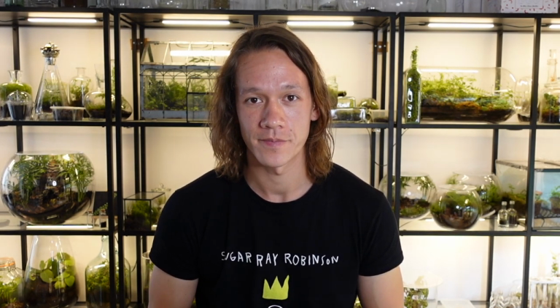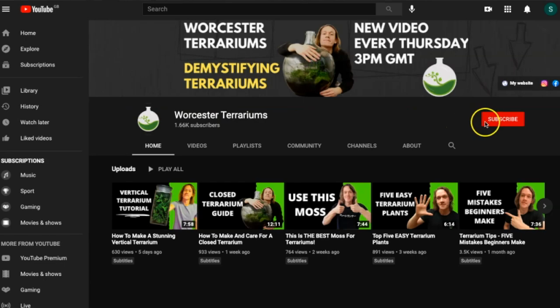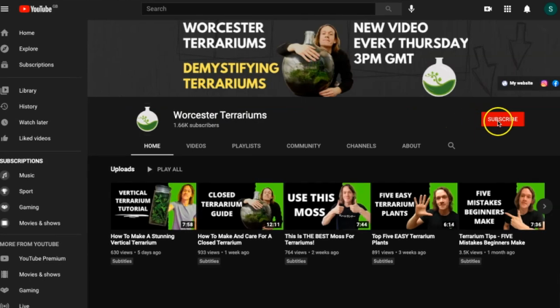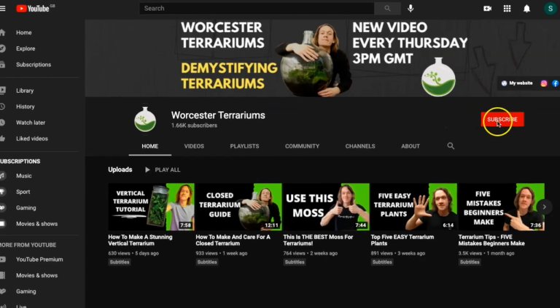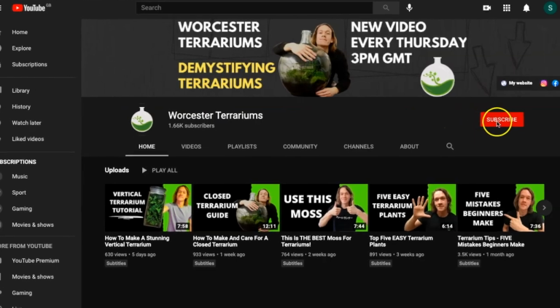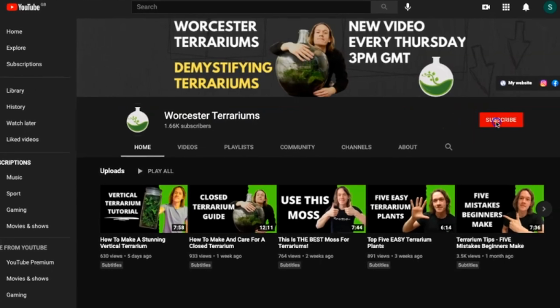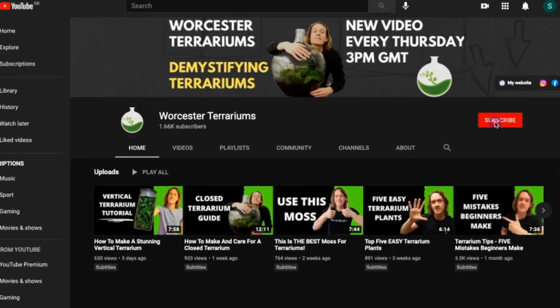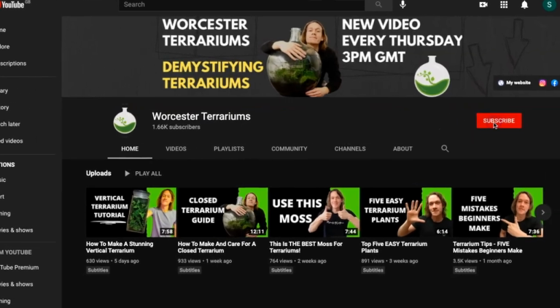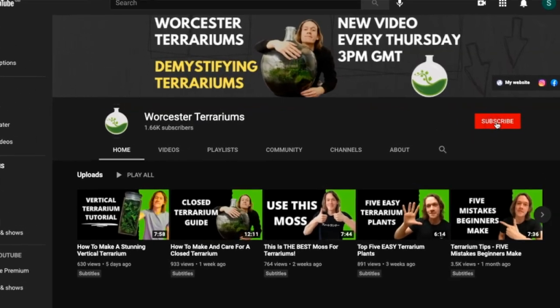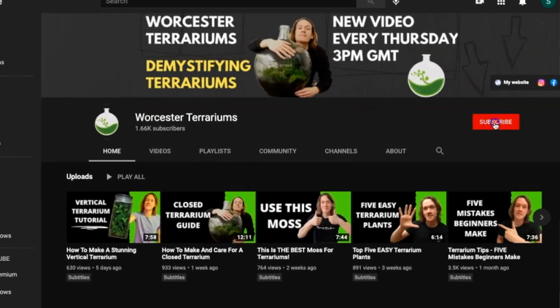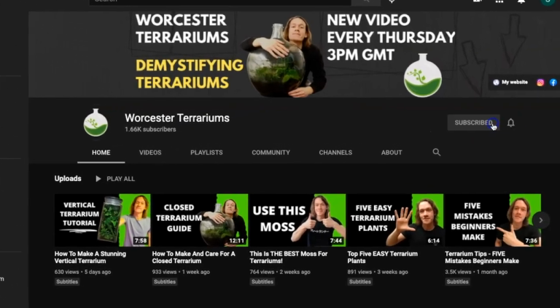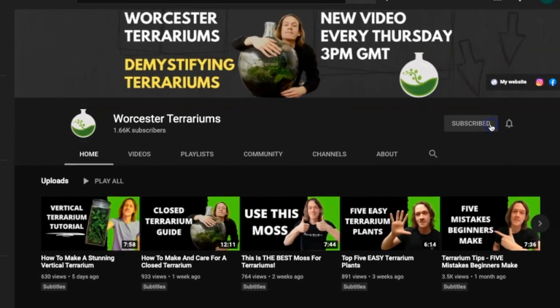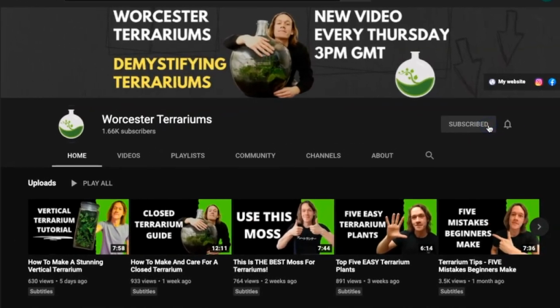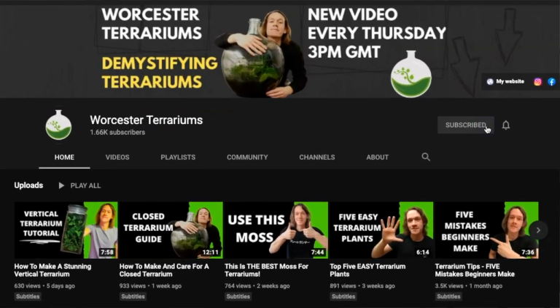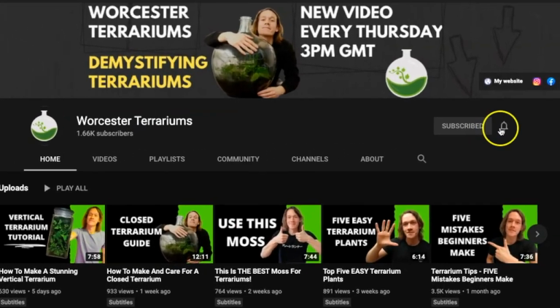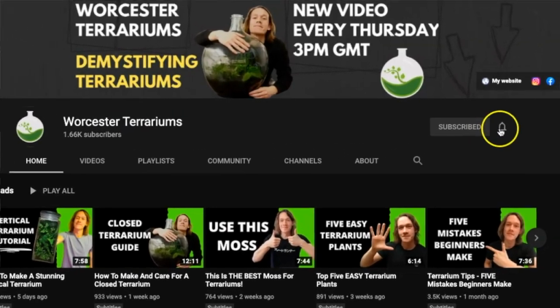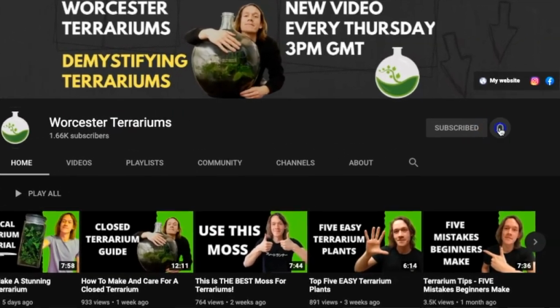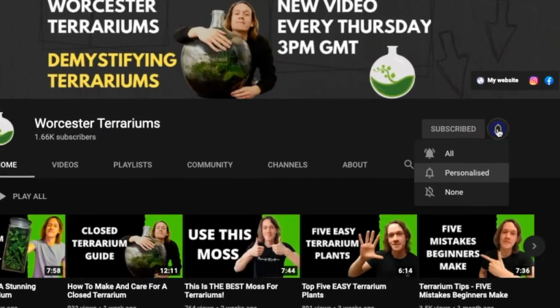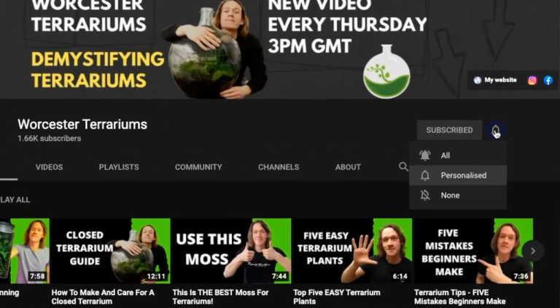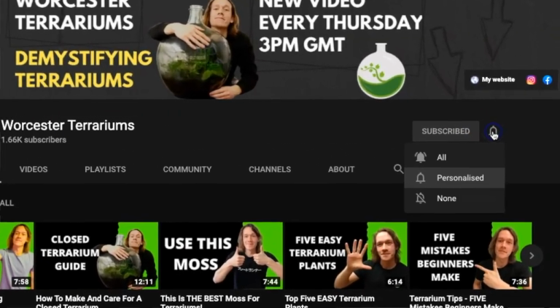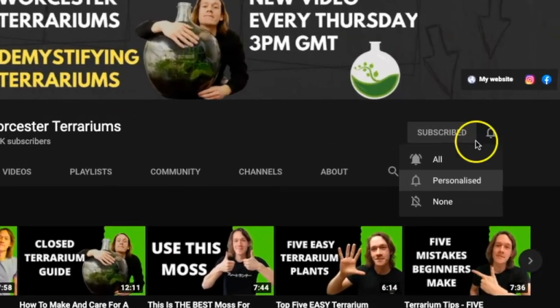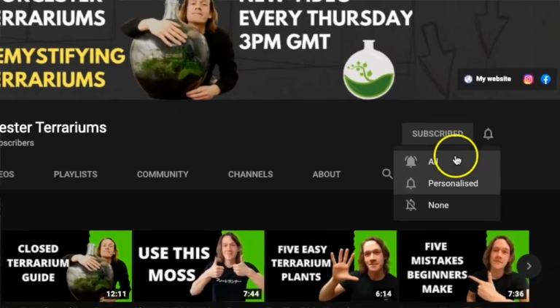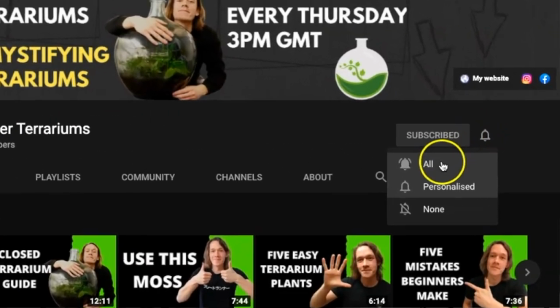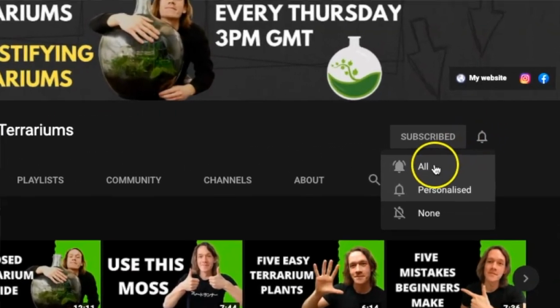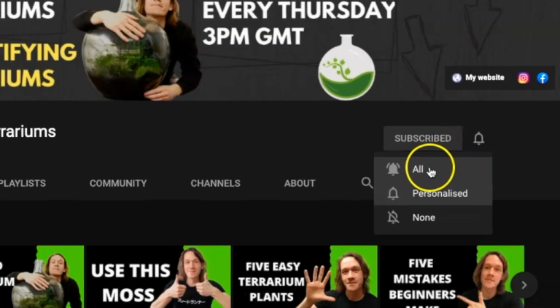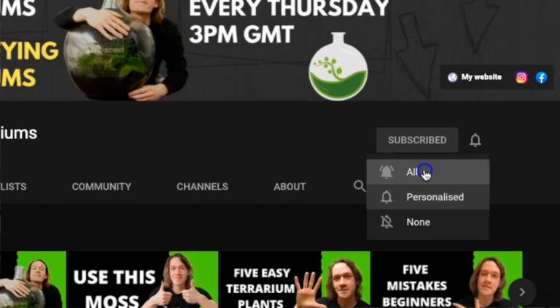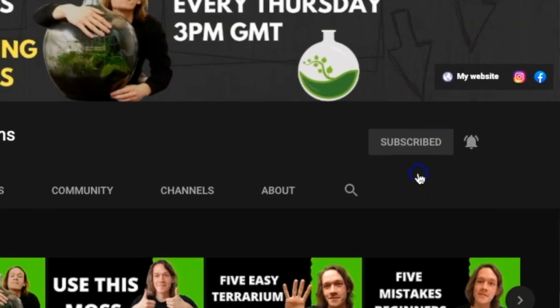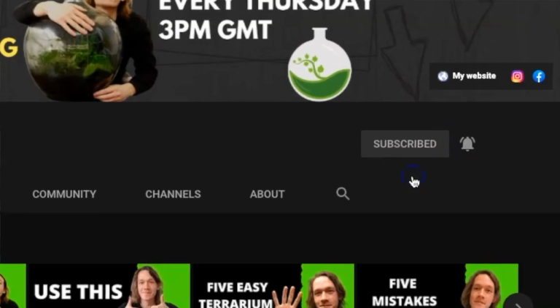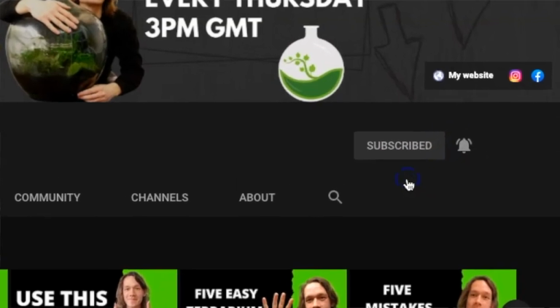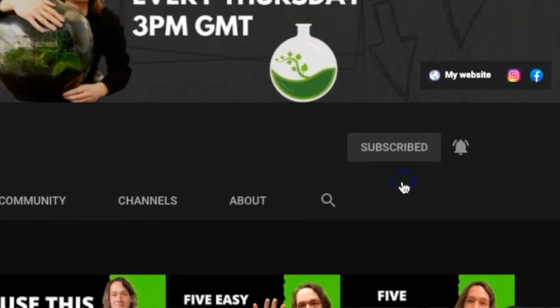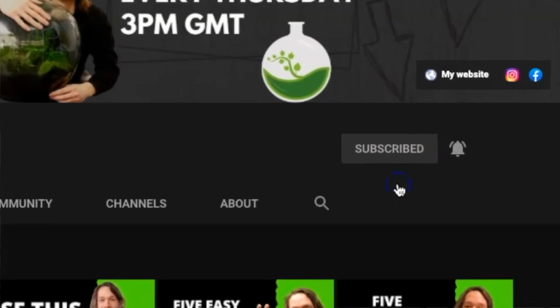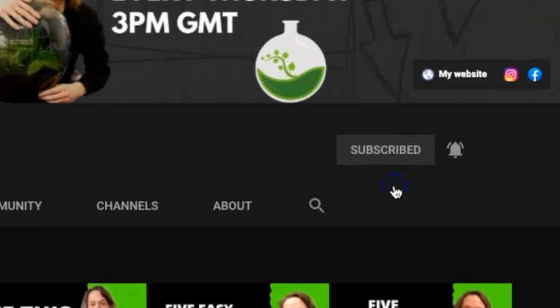For the best plant and terrarium advice, subscribe to my channel and hit the bell to be the first to know when I upload a new video every Thursday.